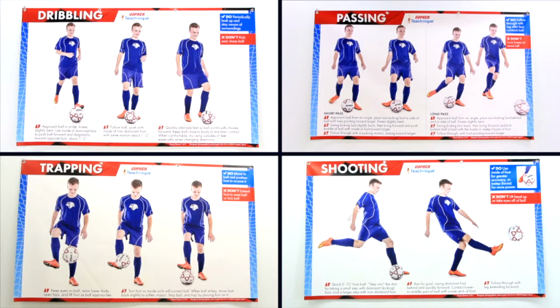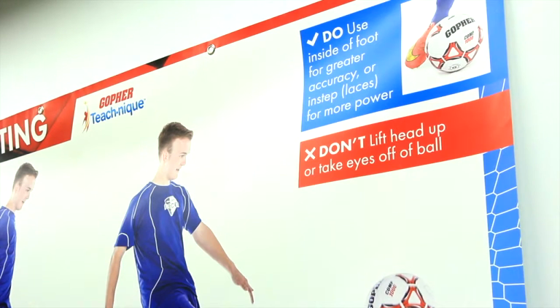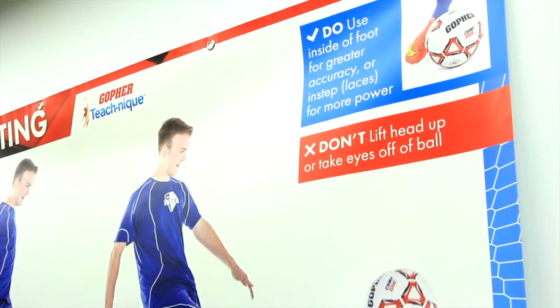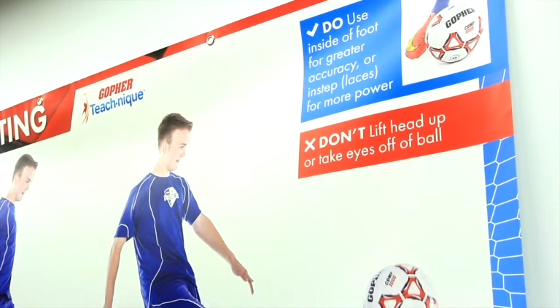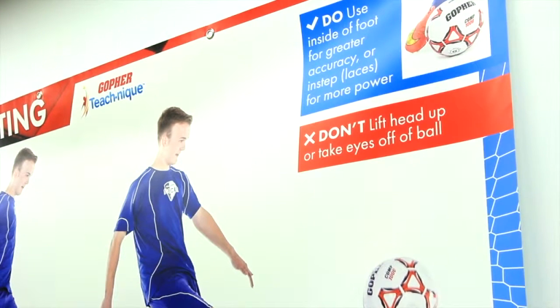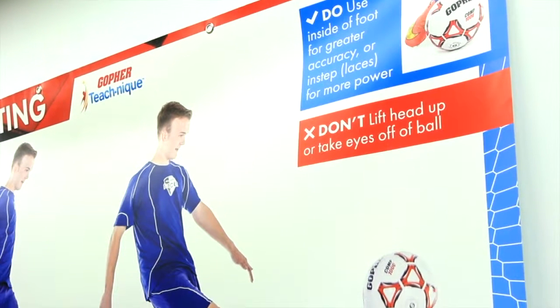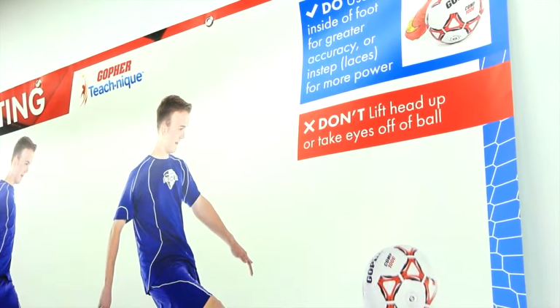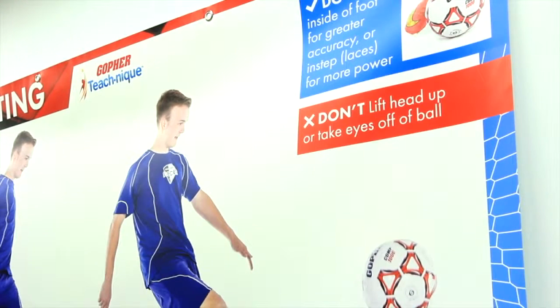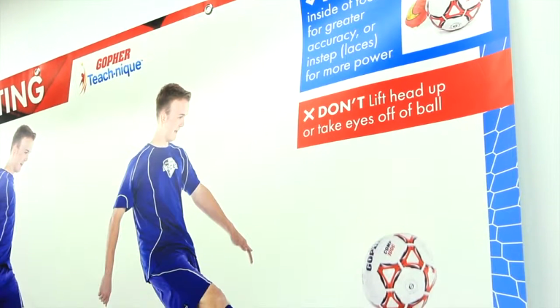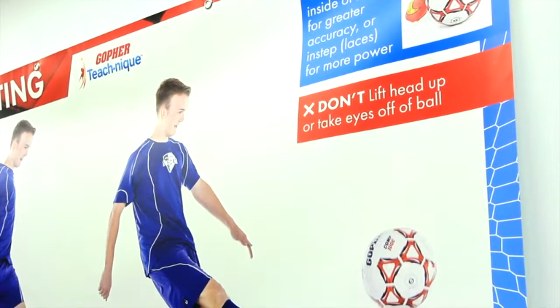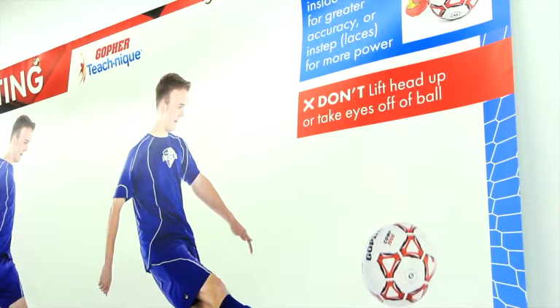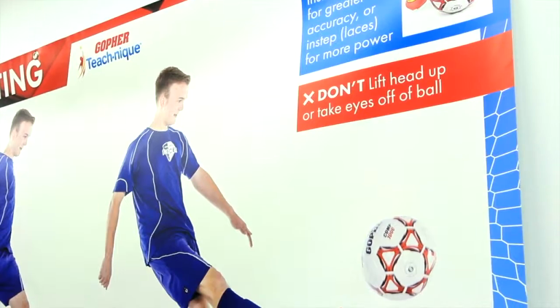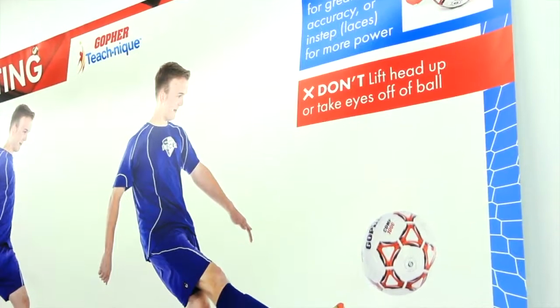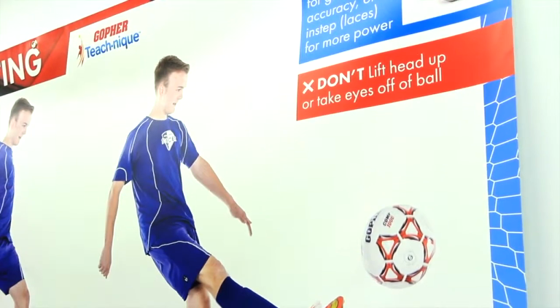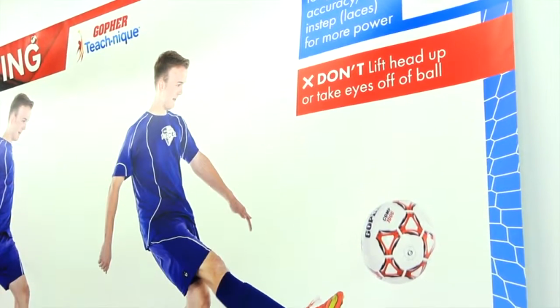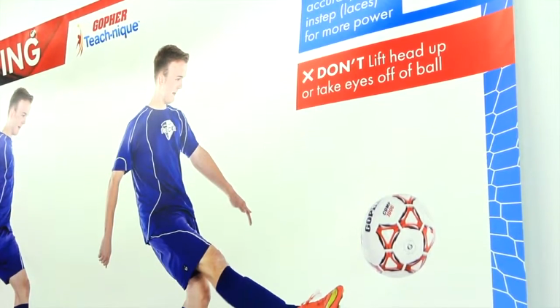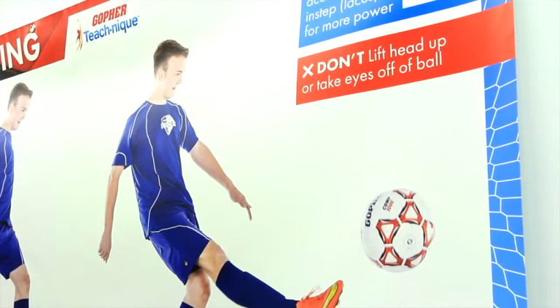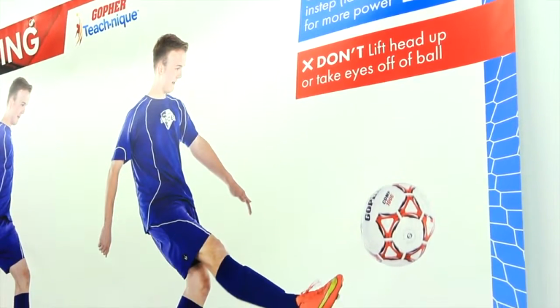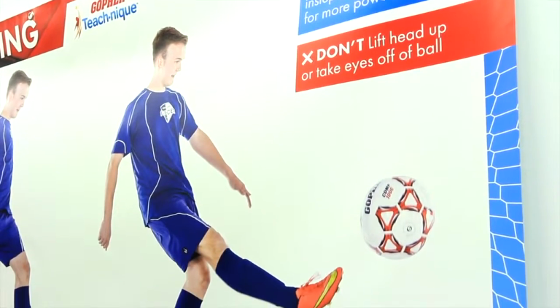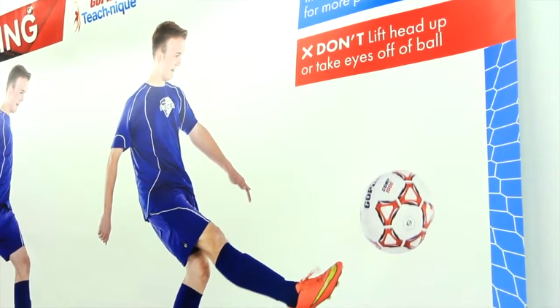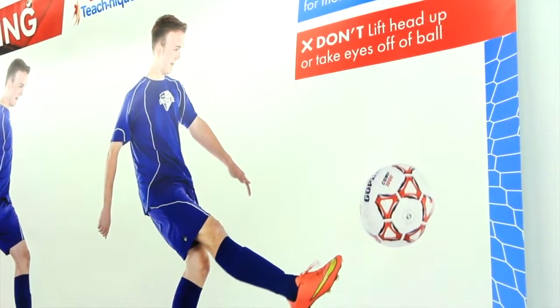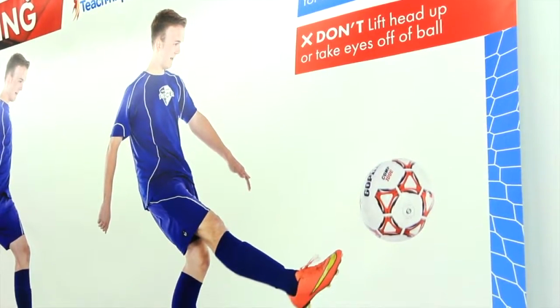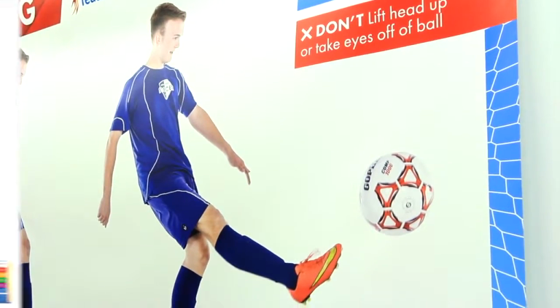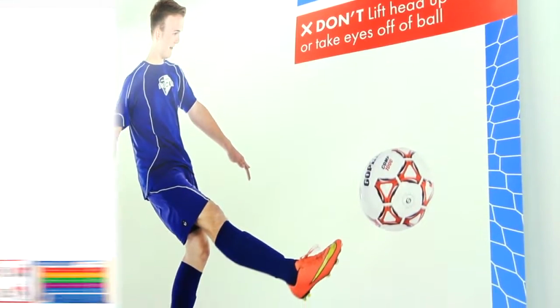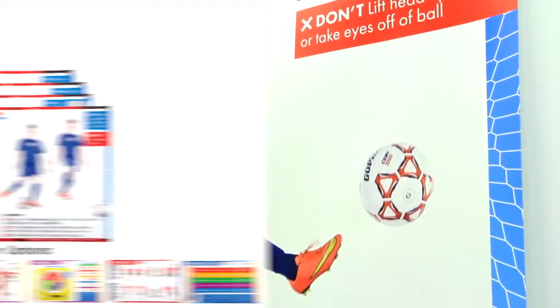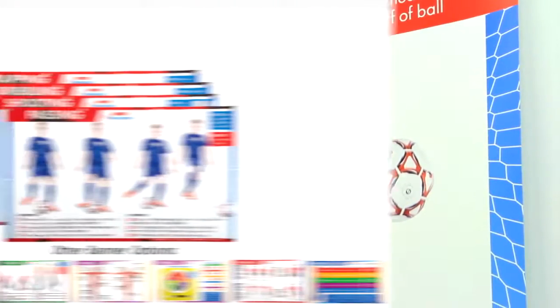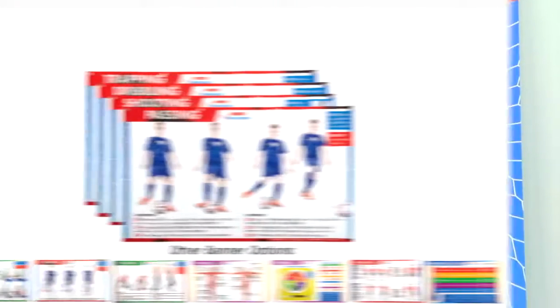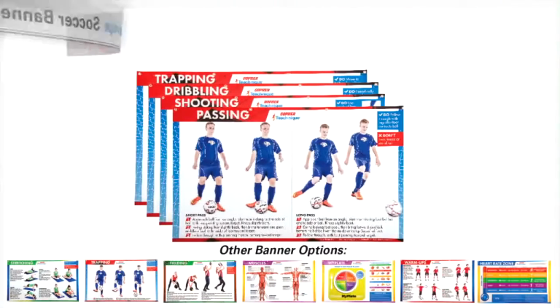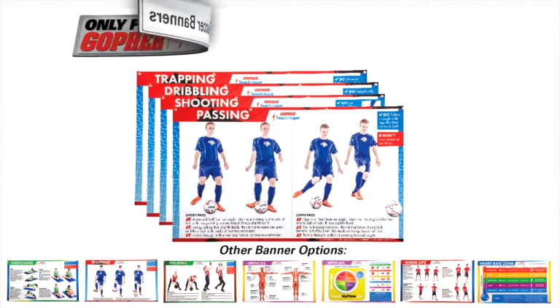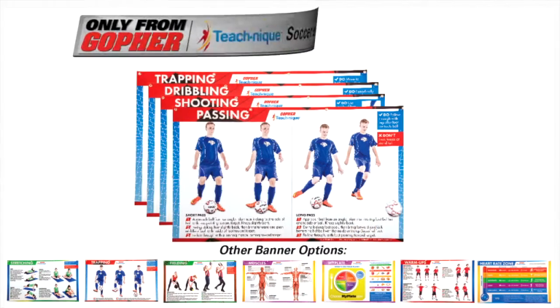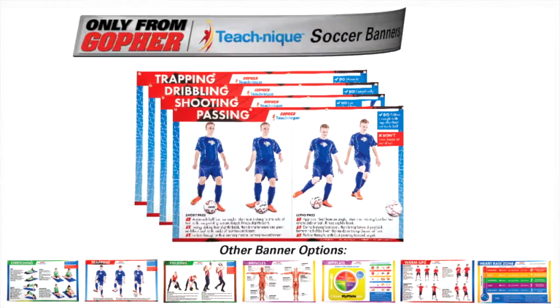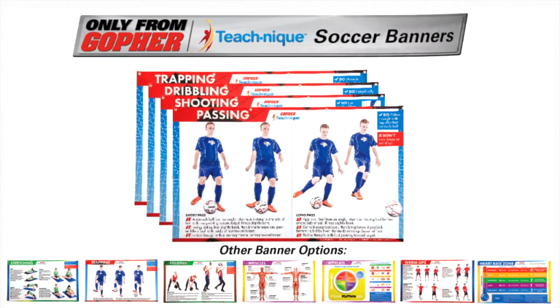Get the biggest and best instructional banners you can buy. TeachNik soccer banners, only from Gopher.